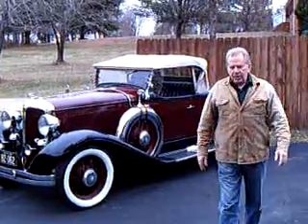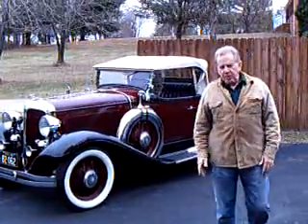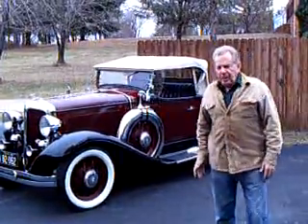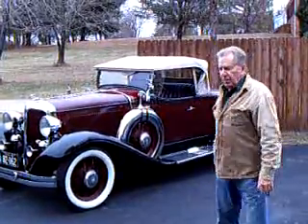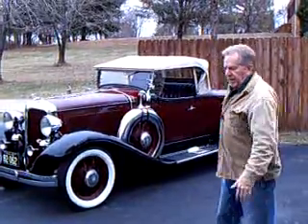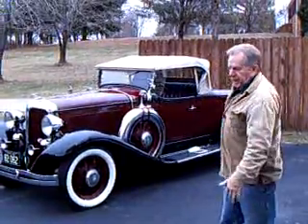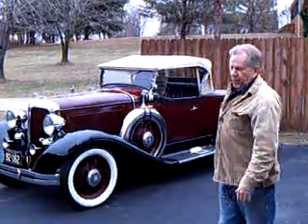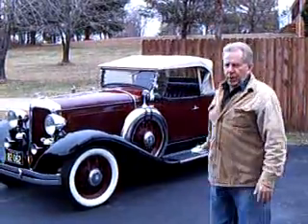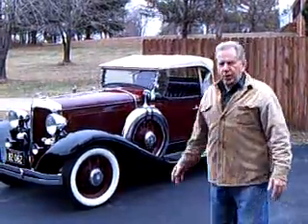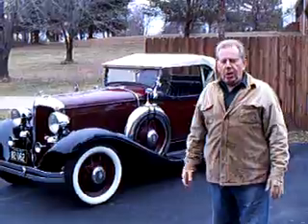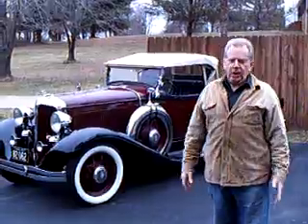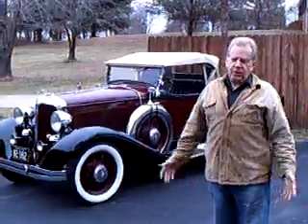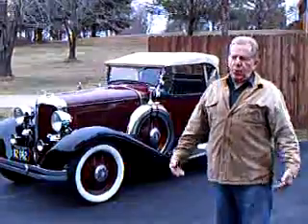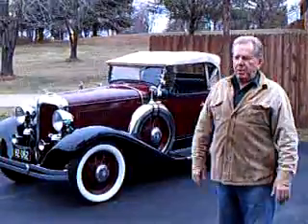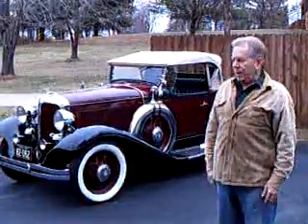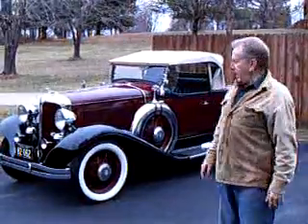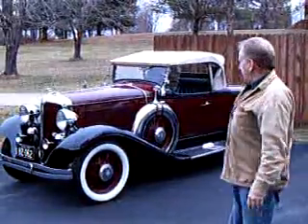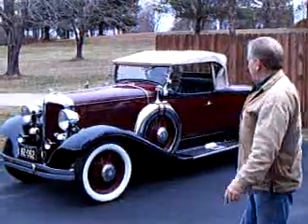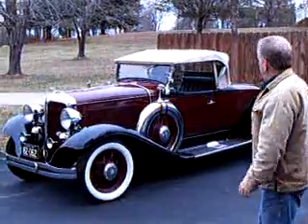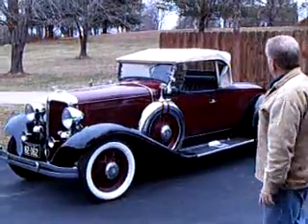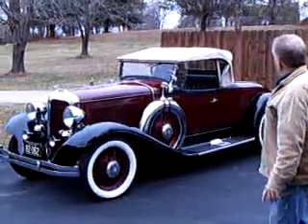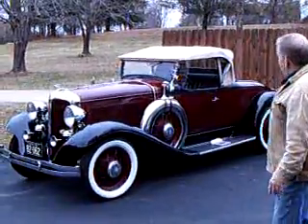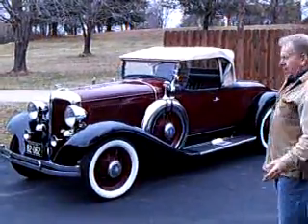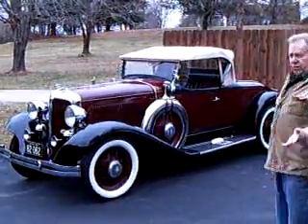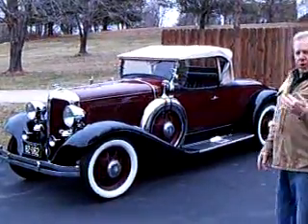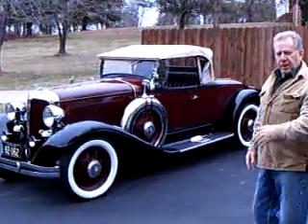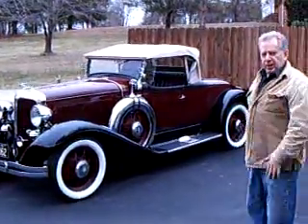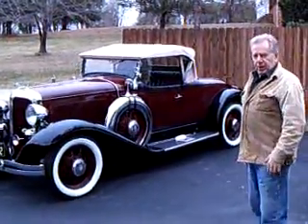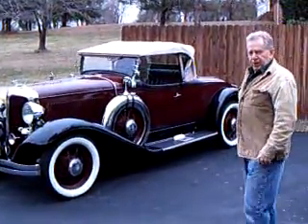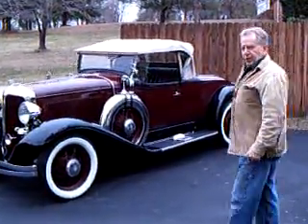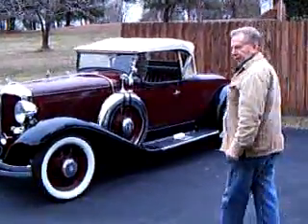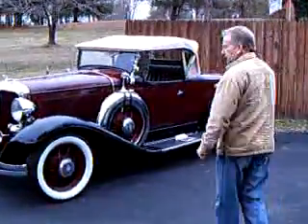You'll be able to hear how well the car runs. It's warming up right now. Let's come forward and I'll show you a few things.